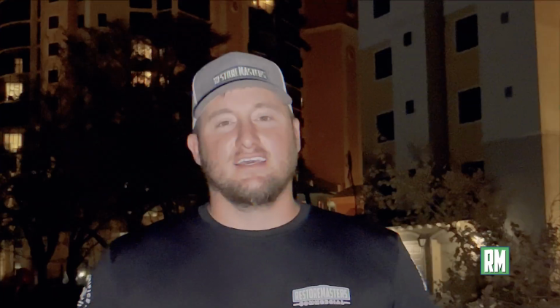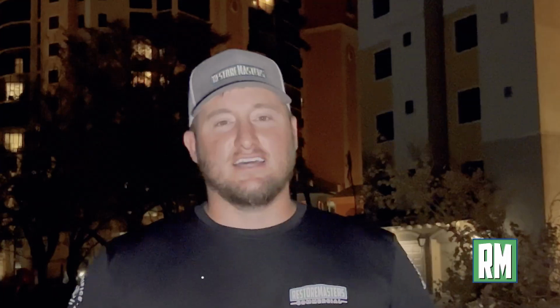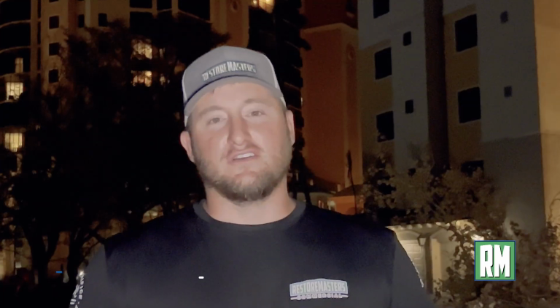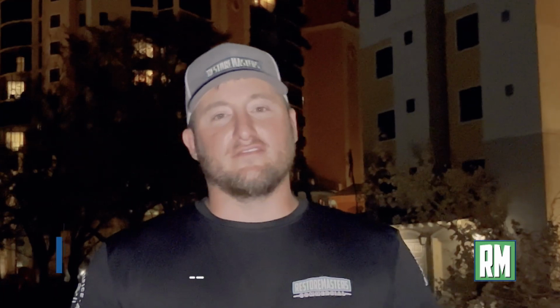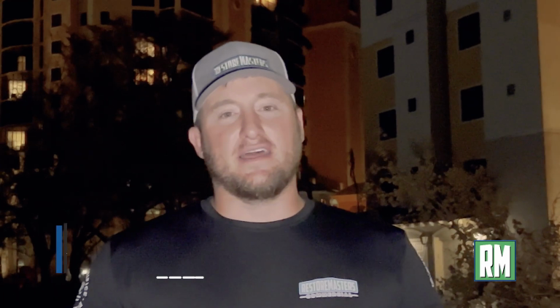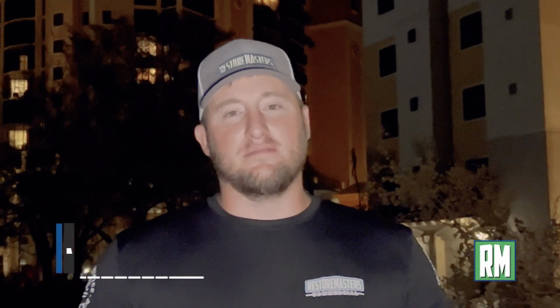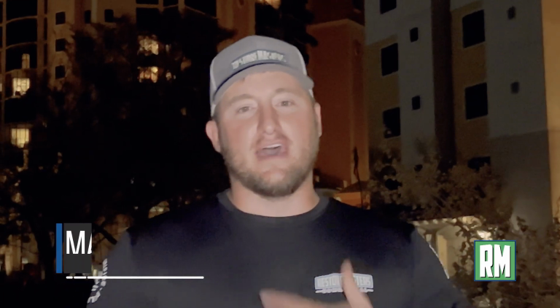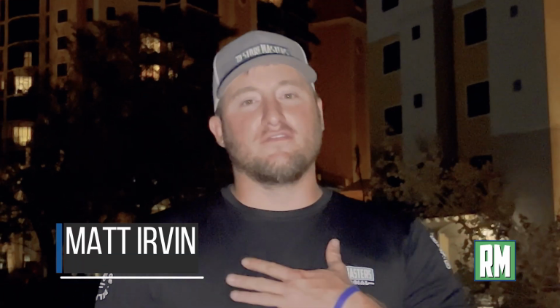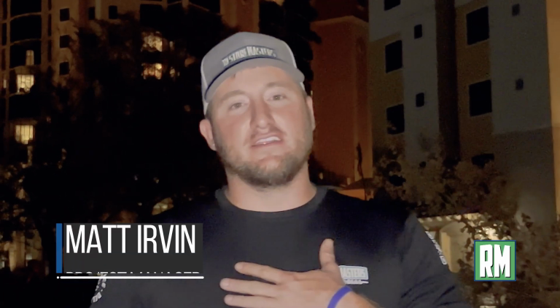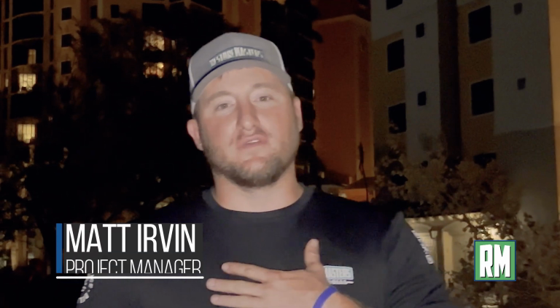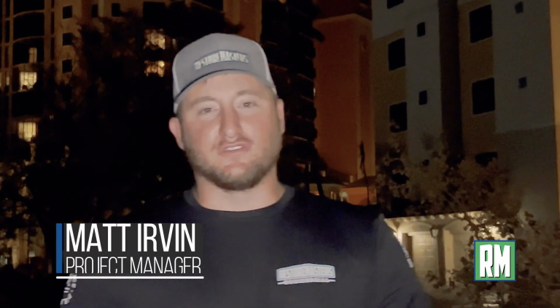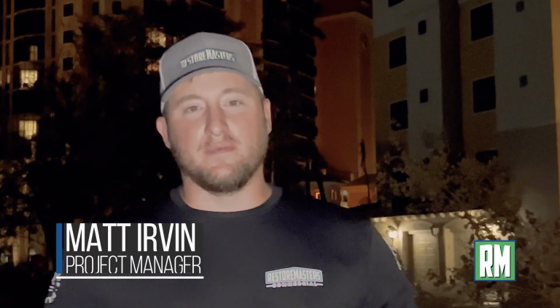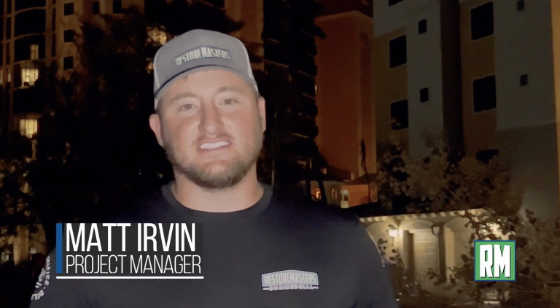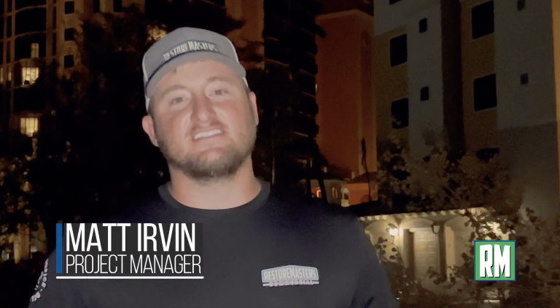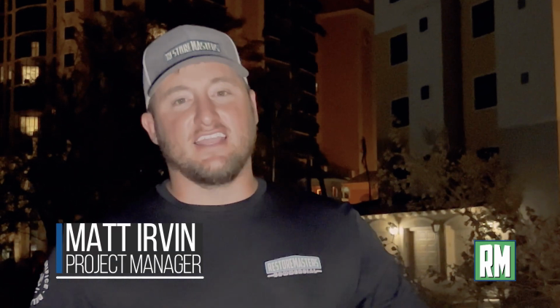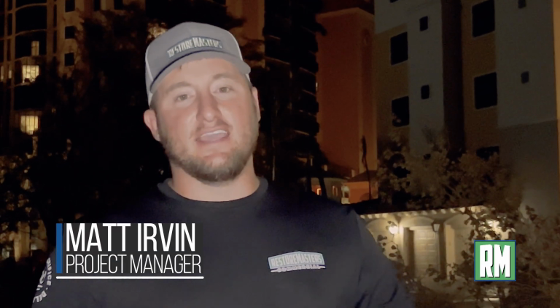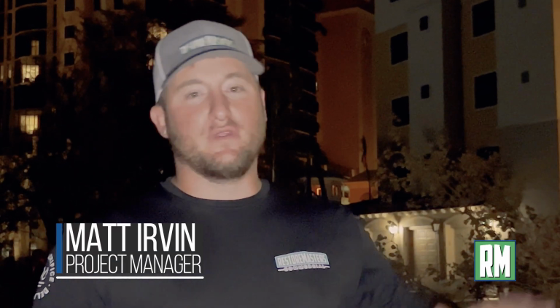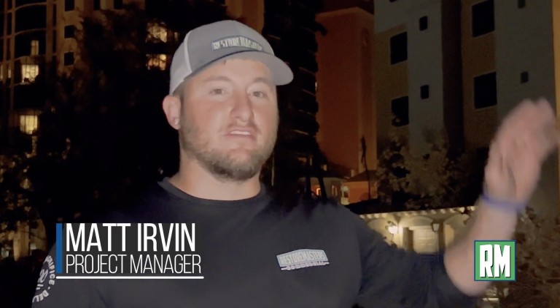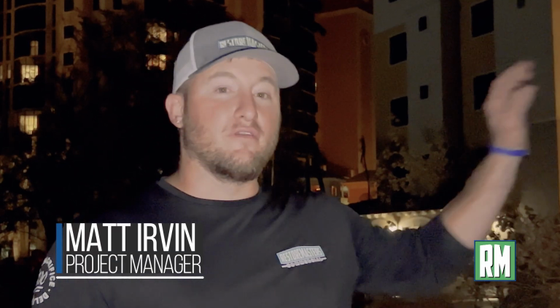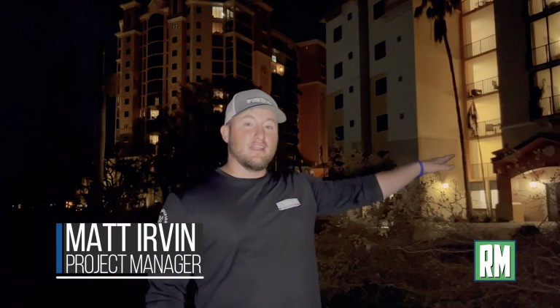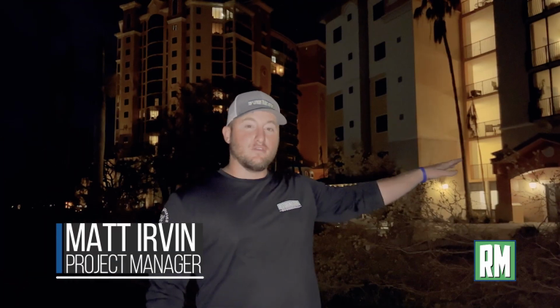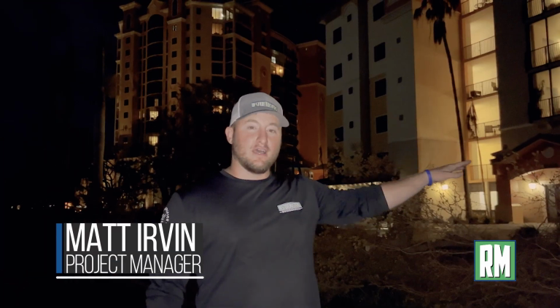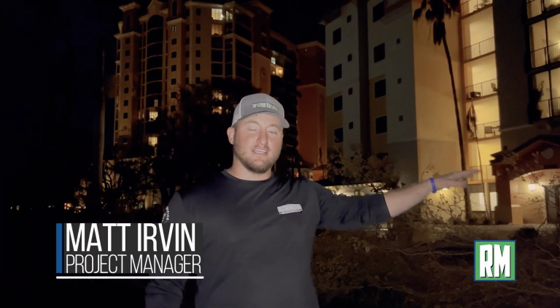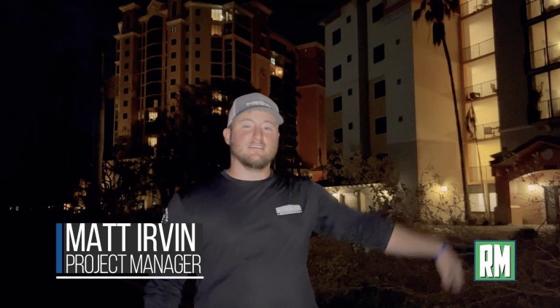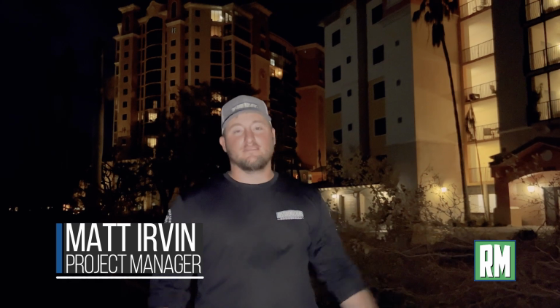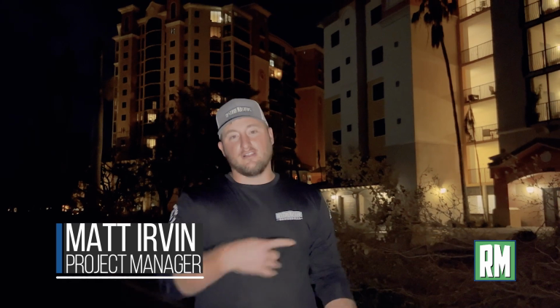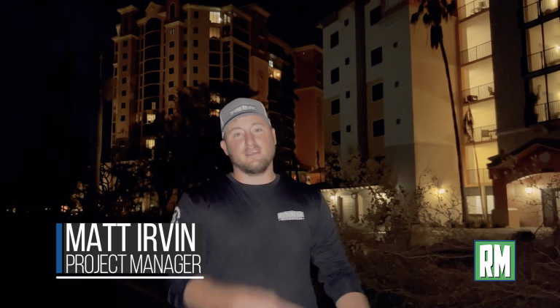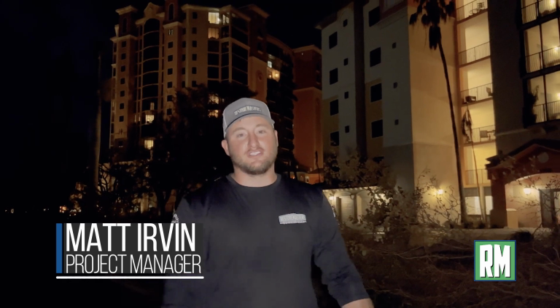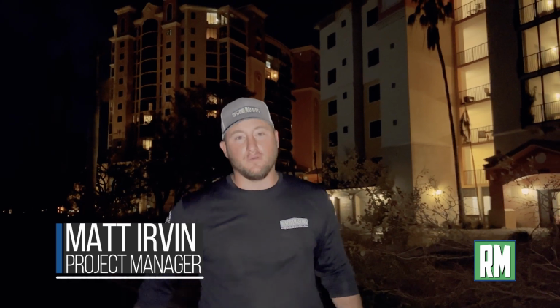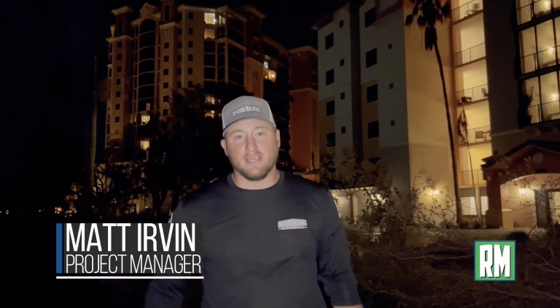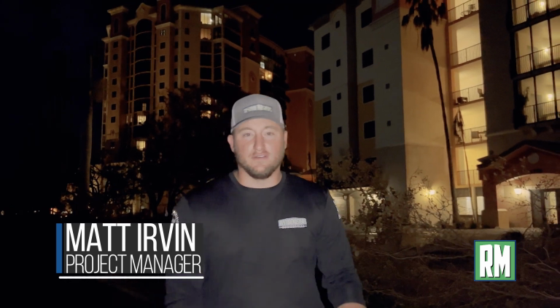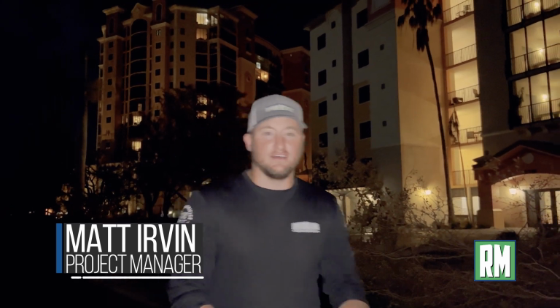How's it going everybody? Matt Irvin here with Restore Masters. Tonight we are at the Marina View Project. Follow me, I'll show you what we got going on.